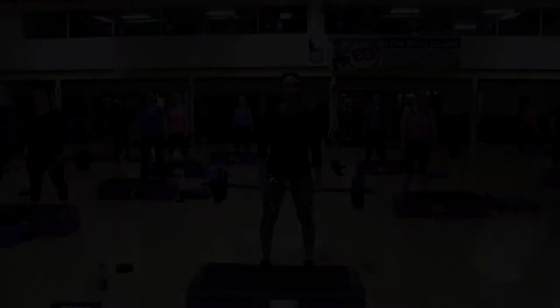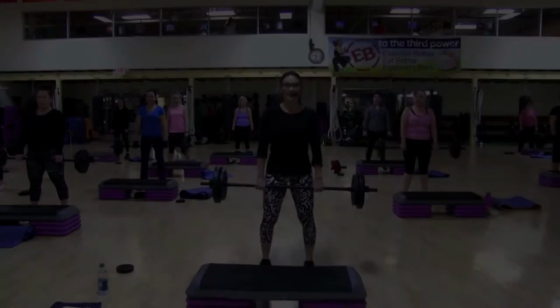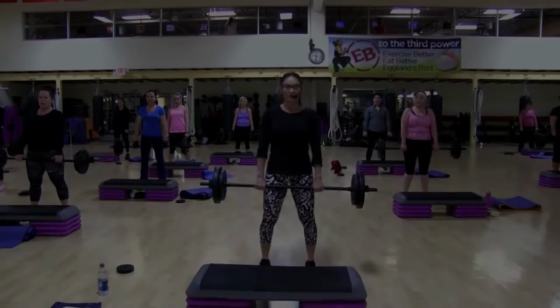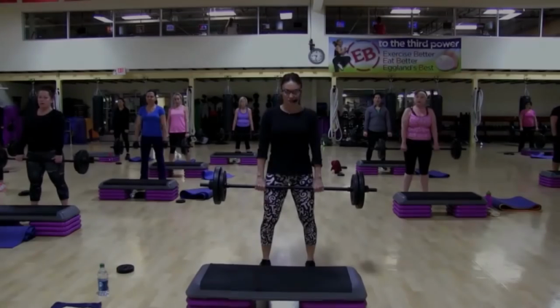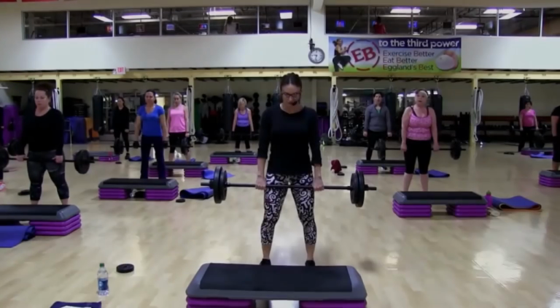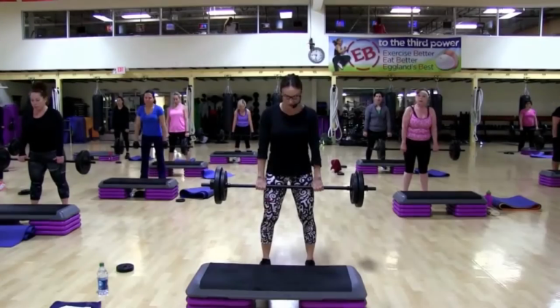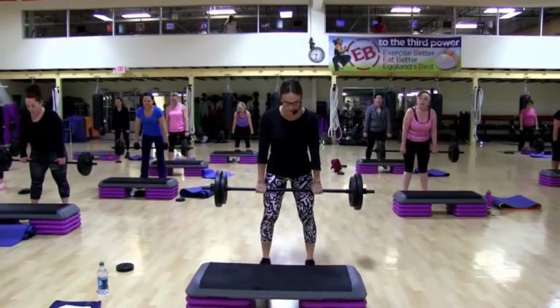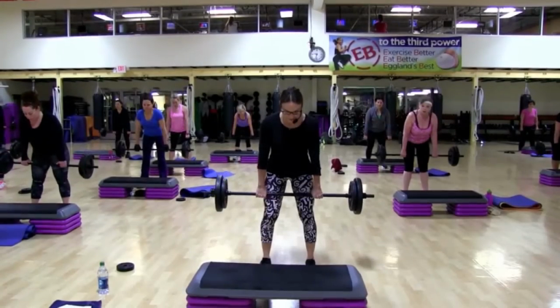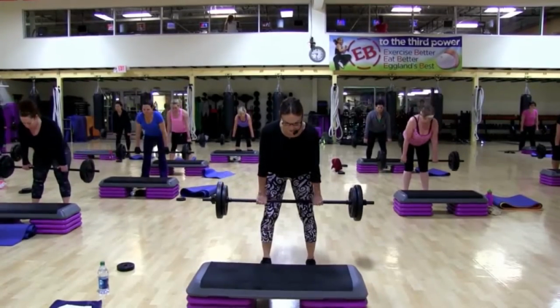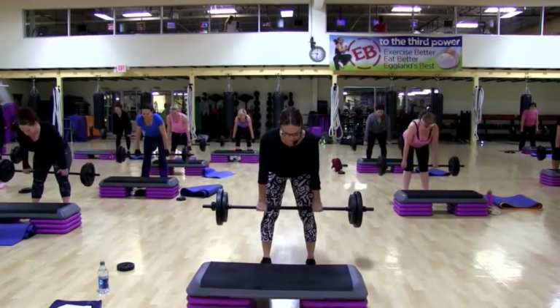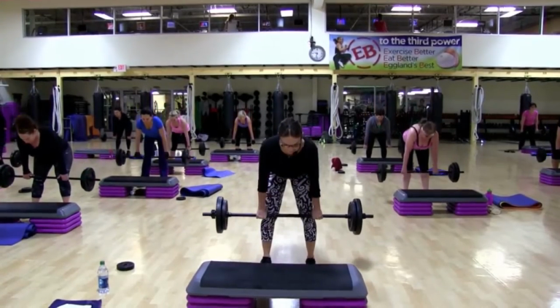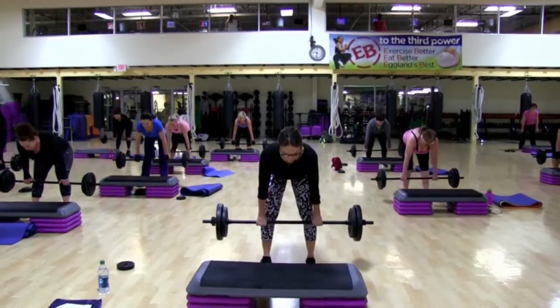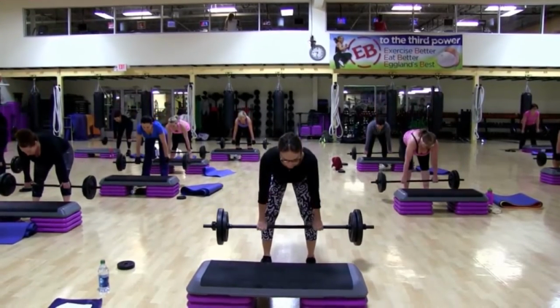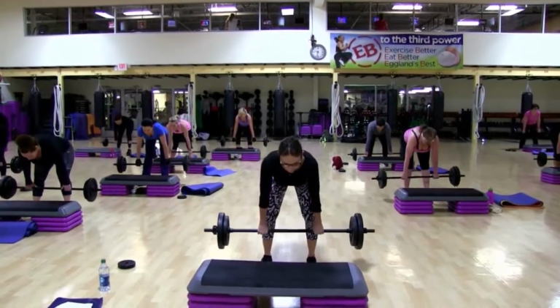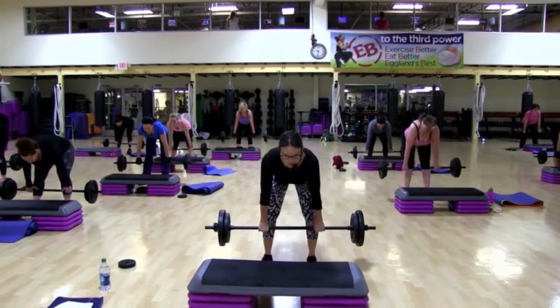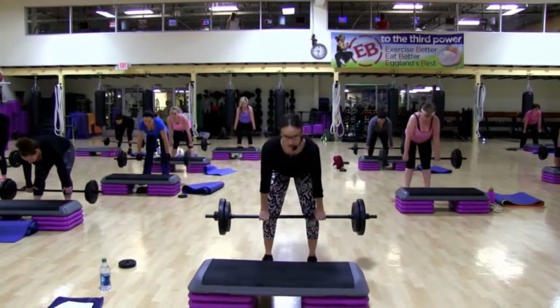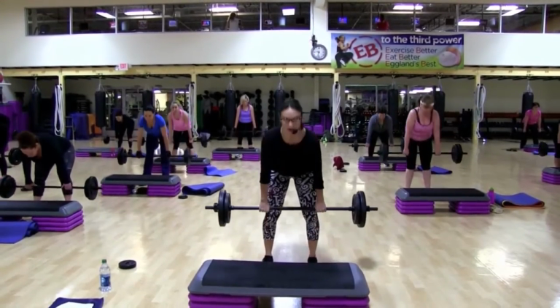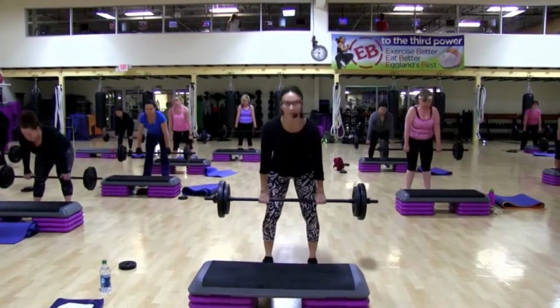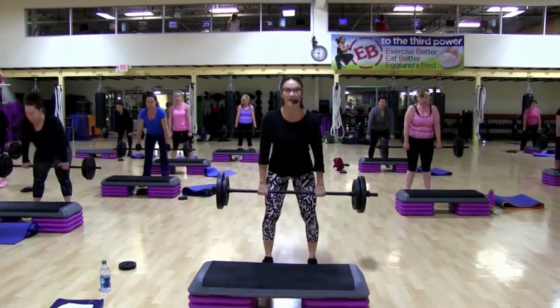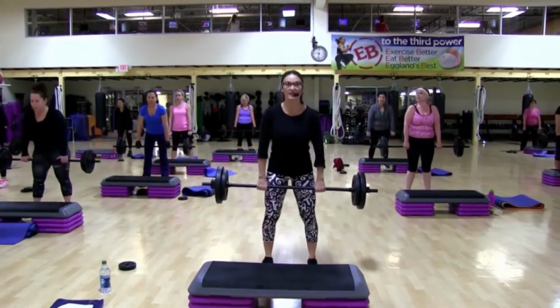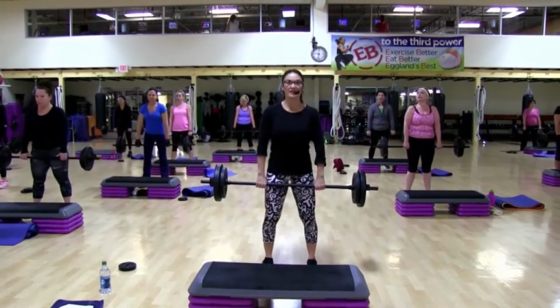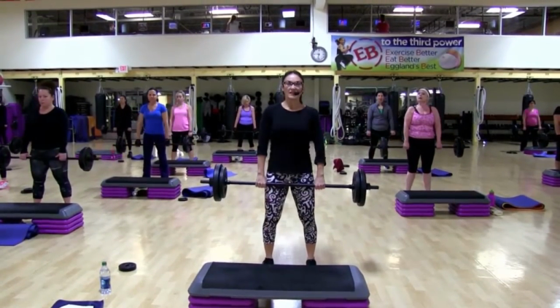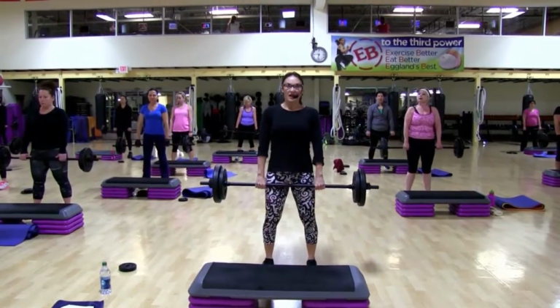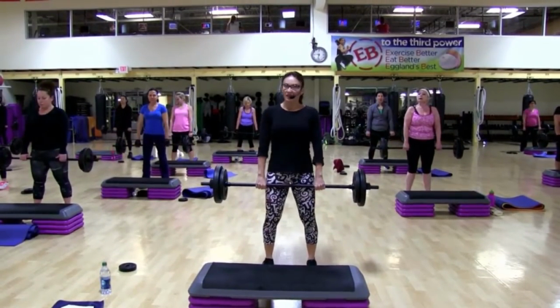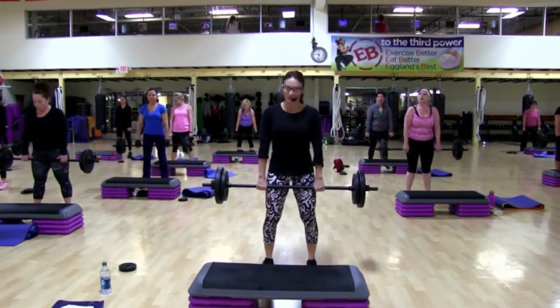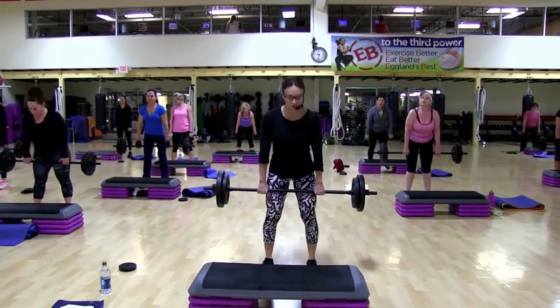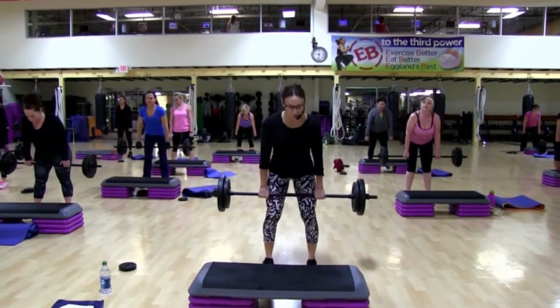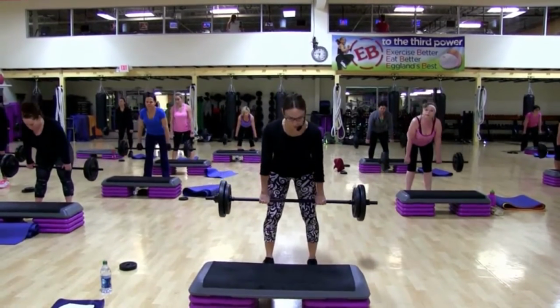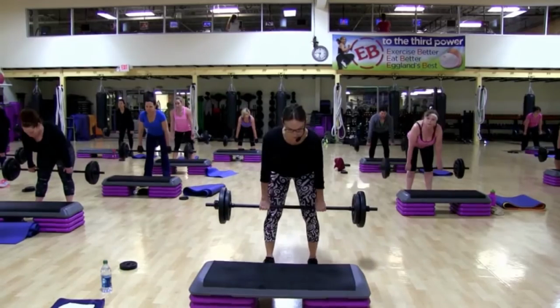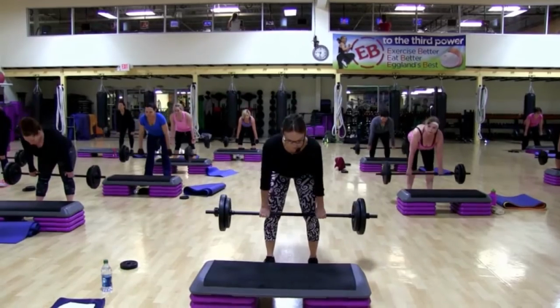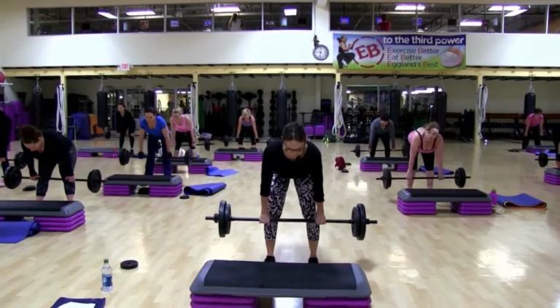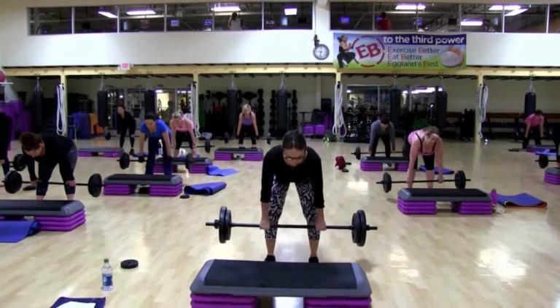Down, two. Down, two. Up. Lots of core work going on here.